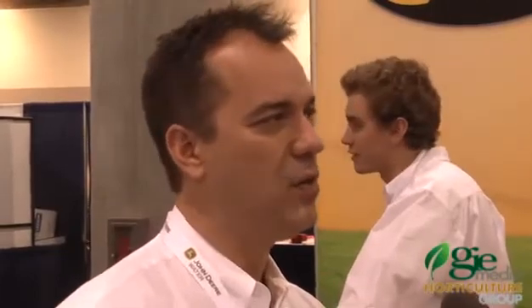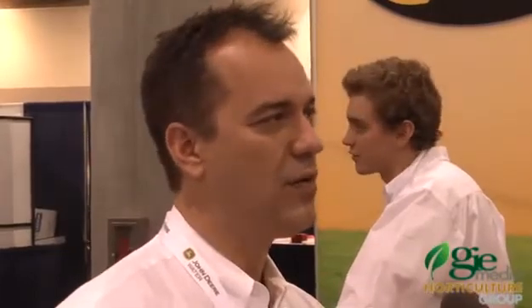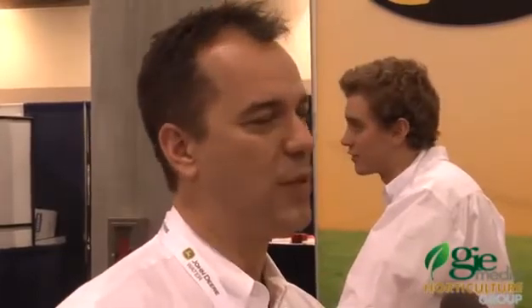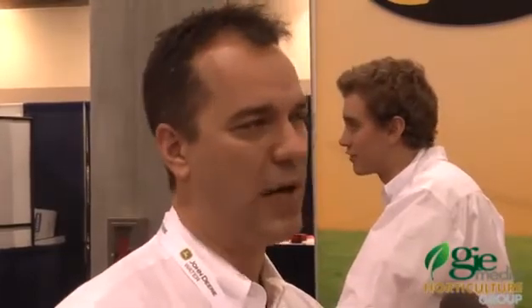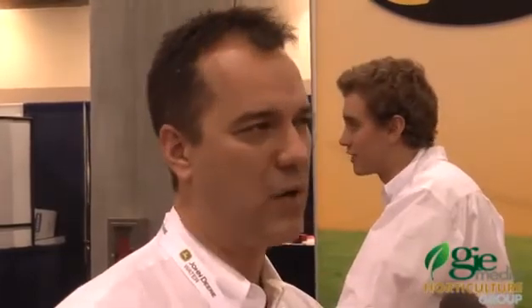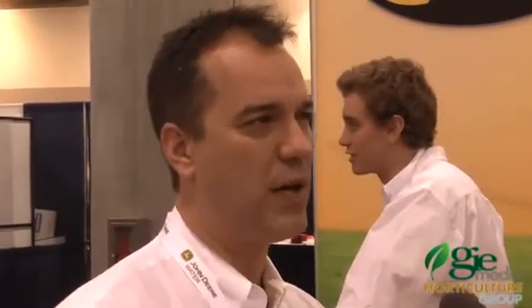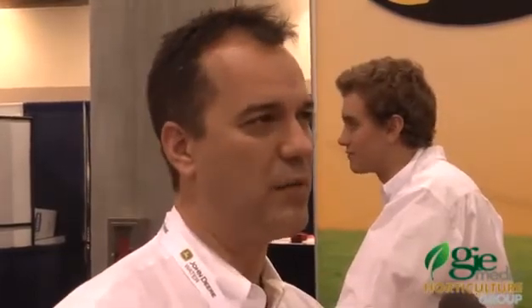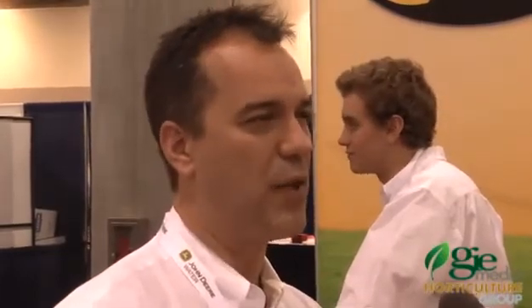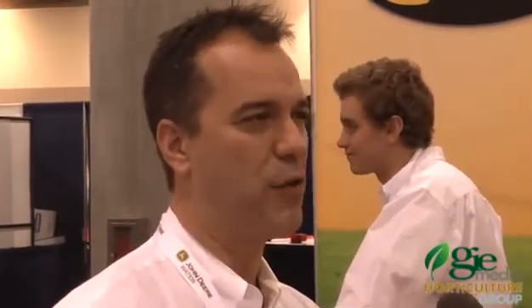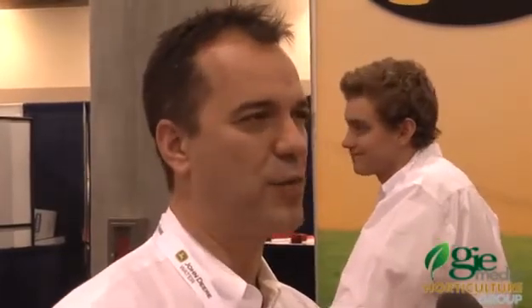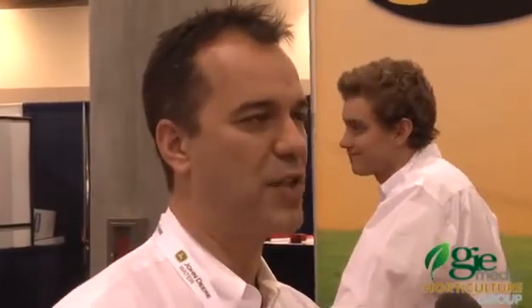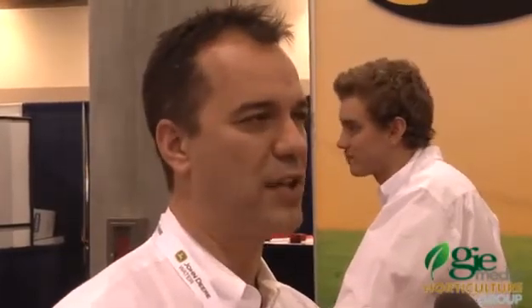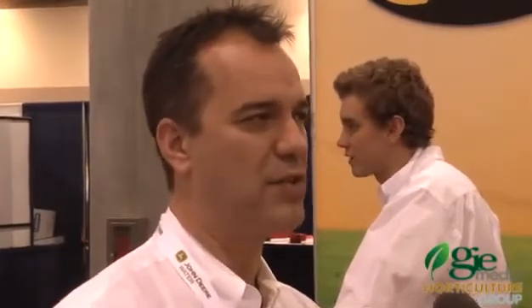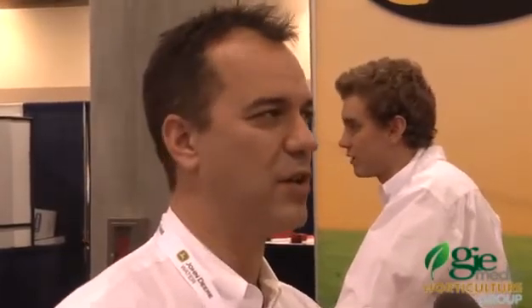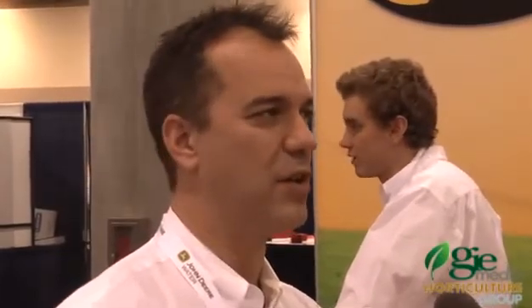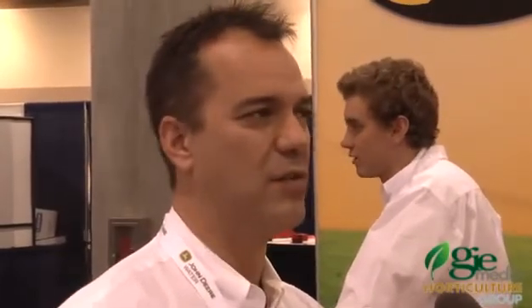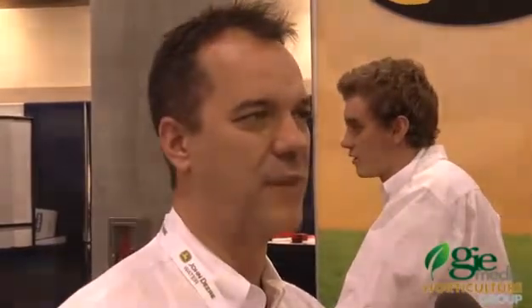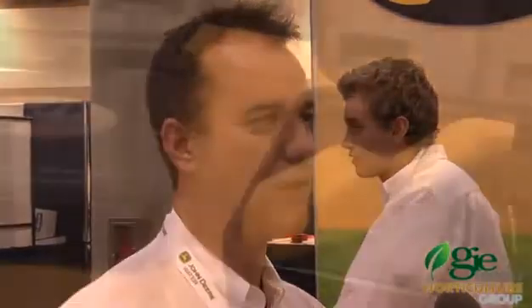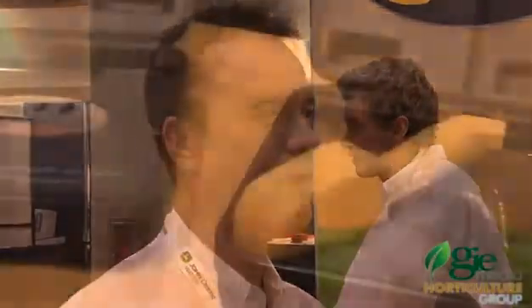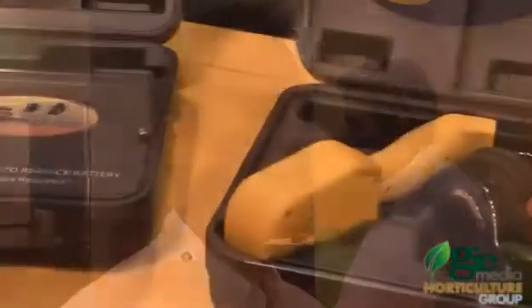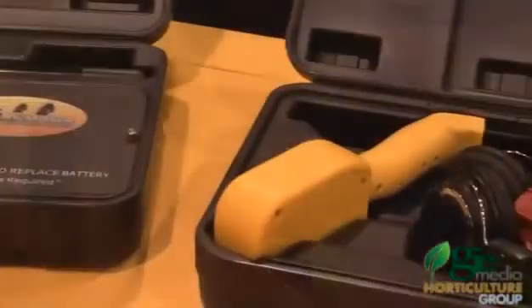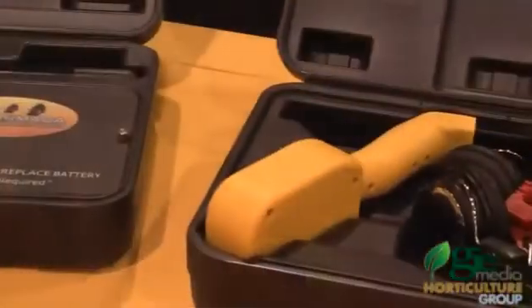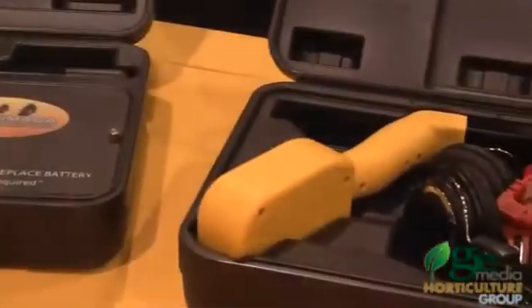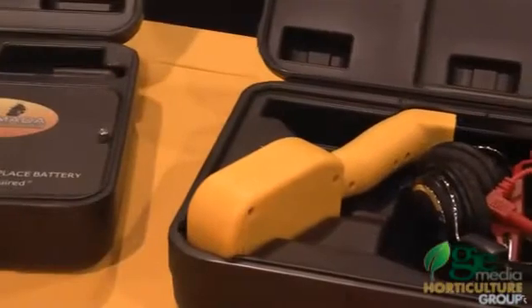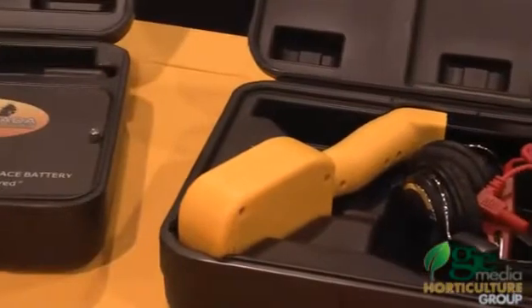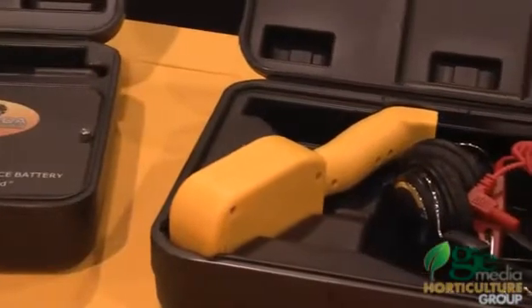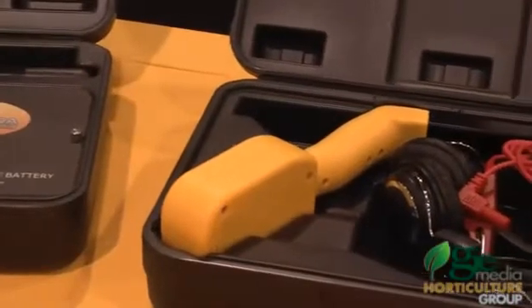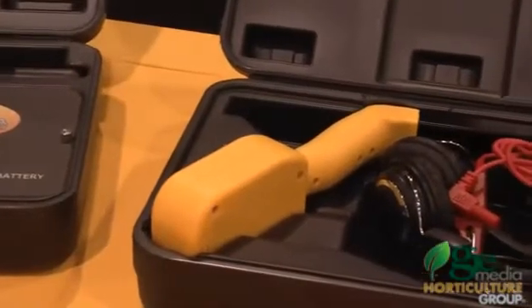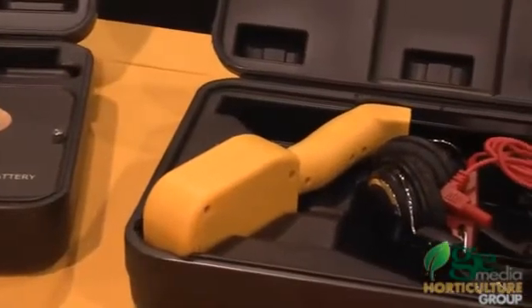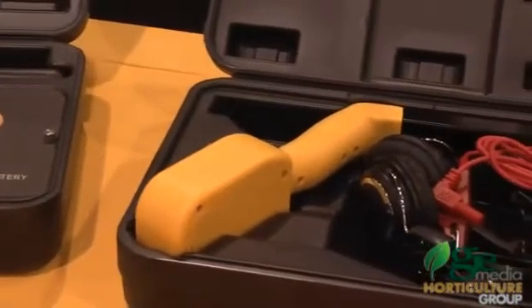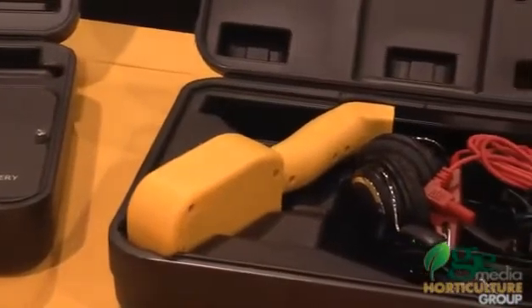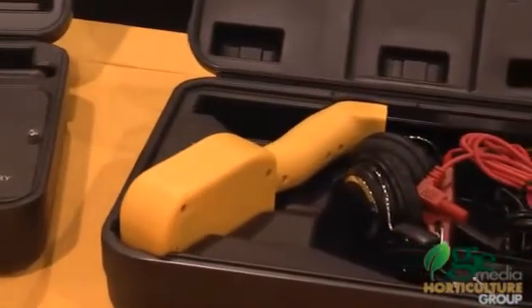We've upped the power on it by 30% so you can go farther, deeper, and do a better job with your solenoids.